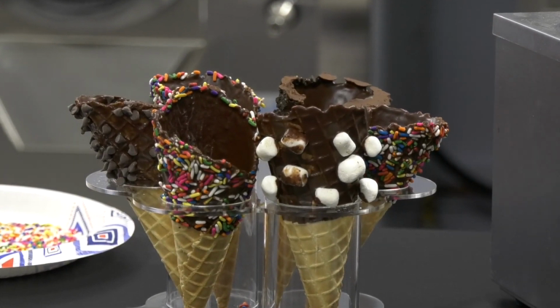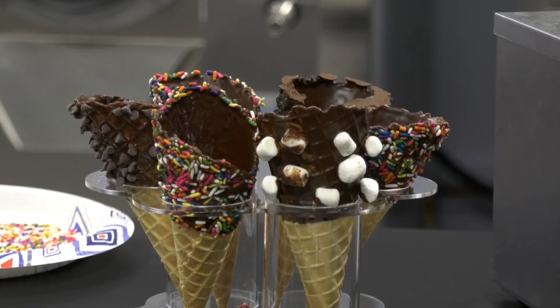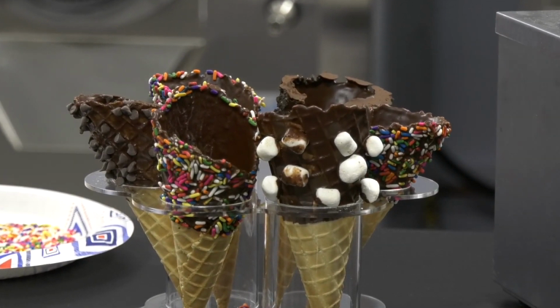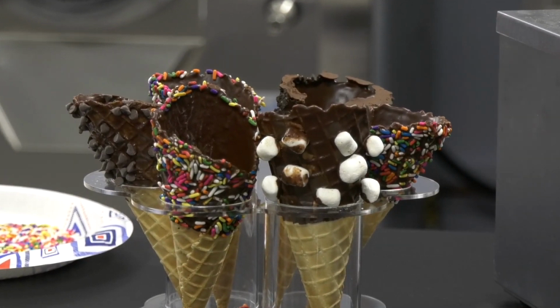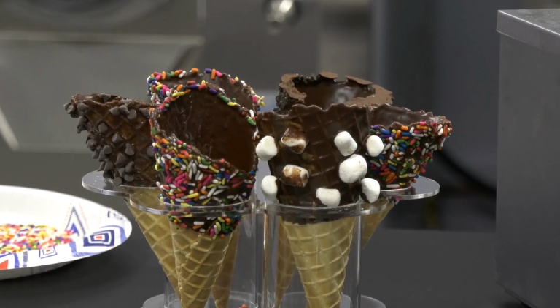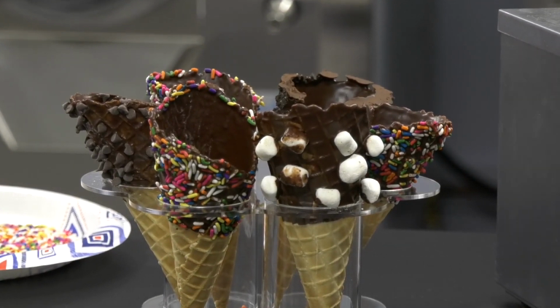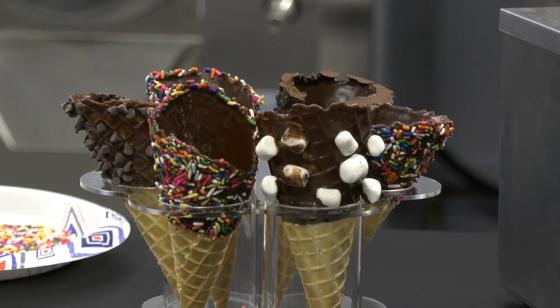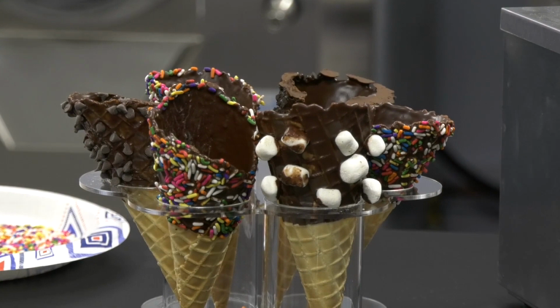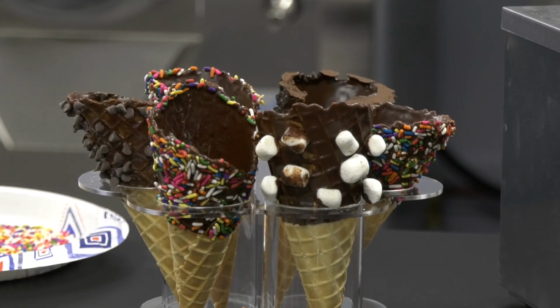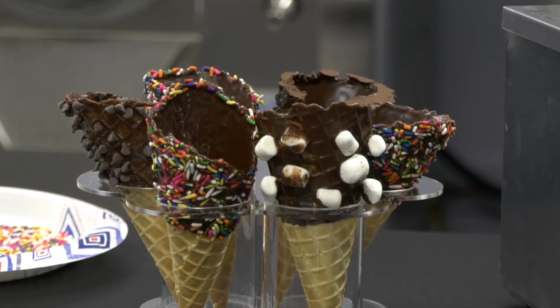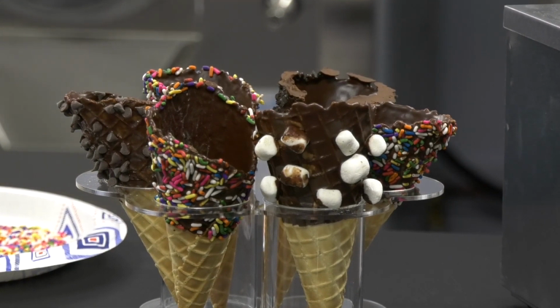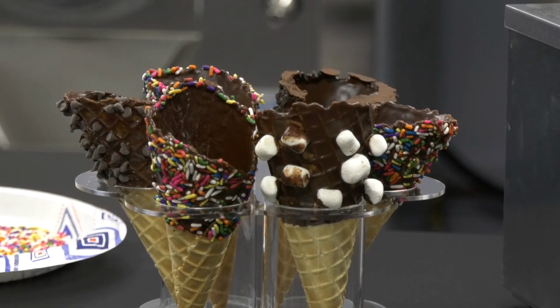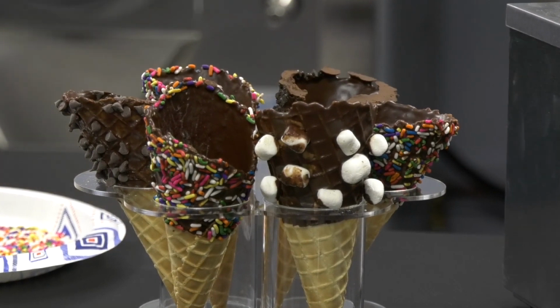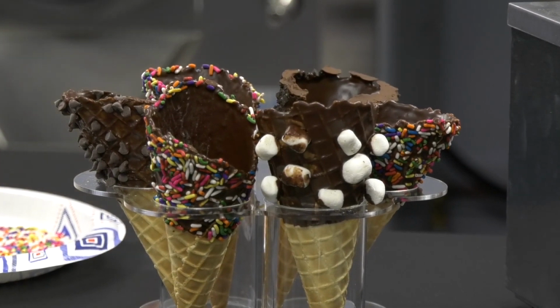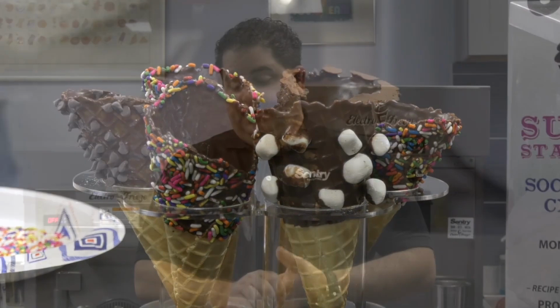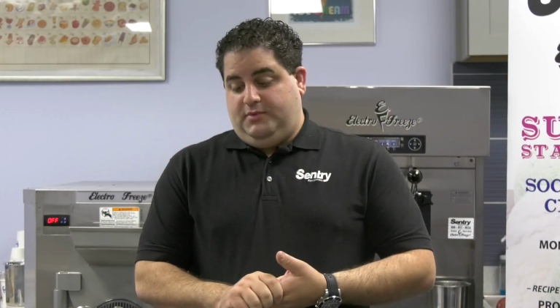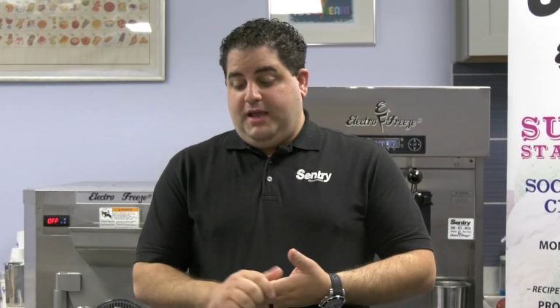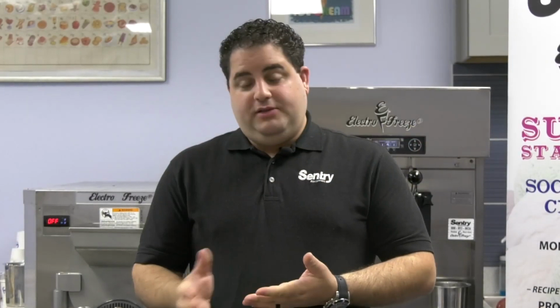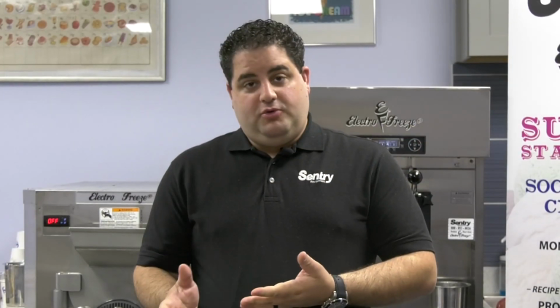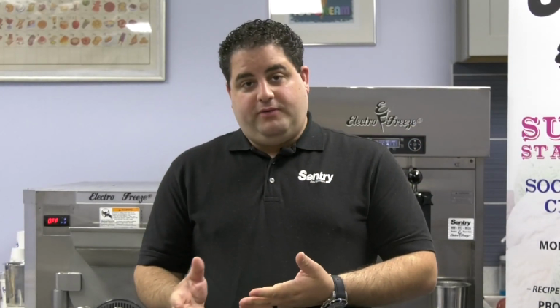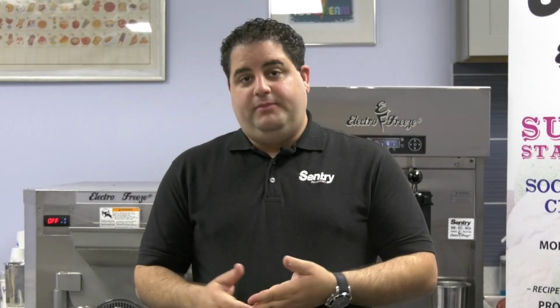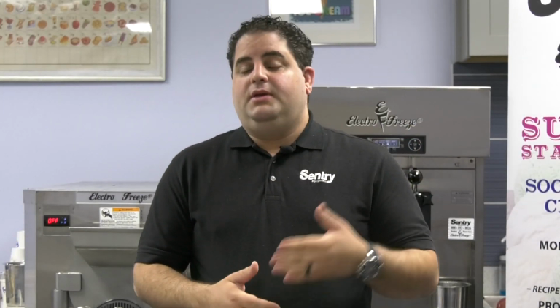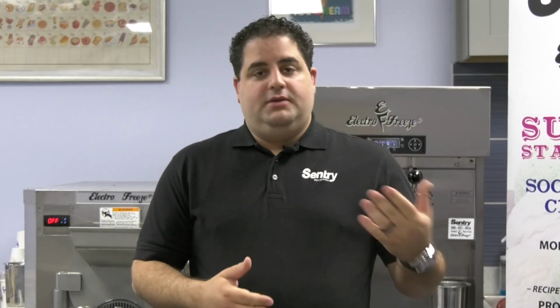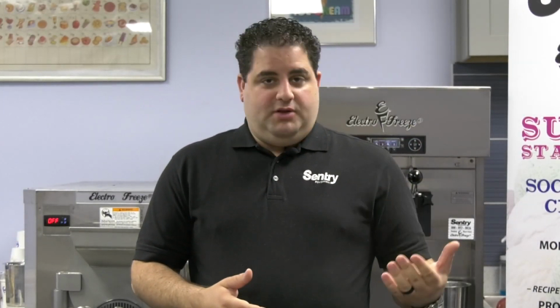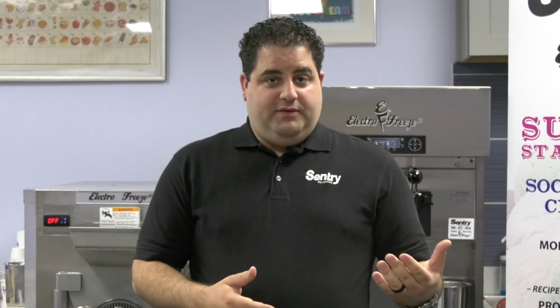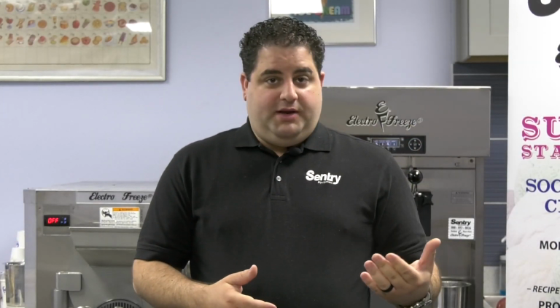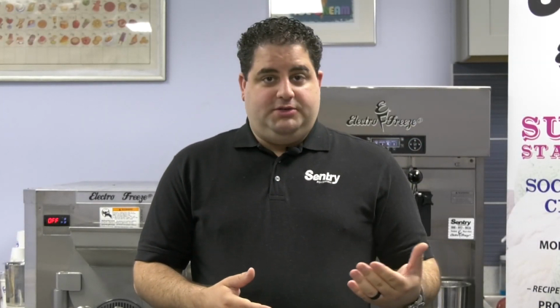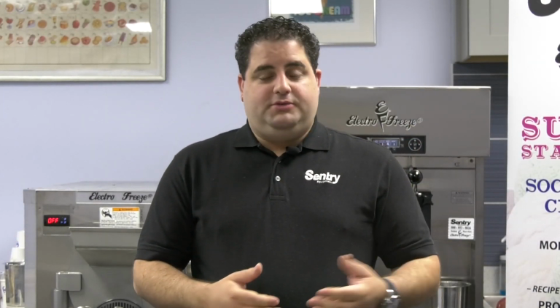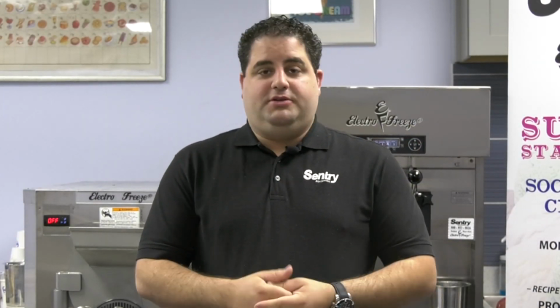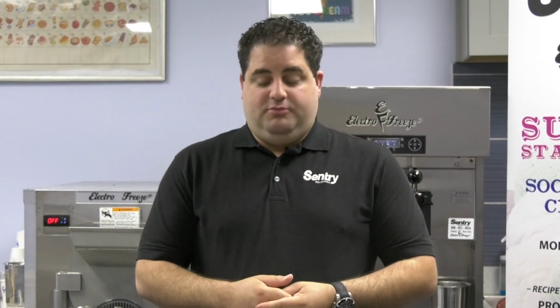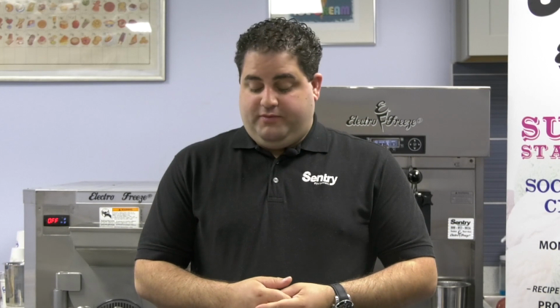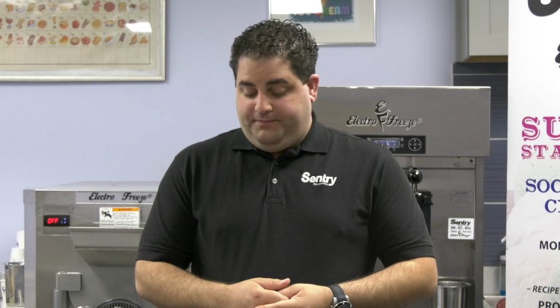The cone dips also, you can charge a little more for these. You're paying a little more for them, so don't be afraid to charge a little more for them.